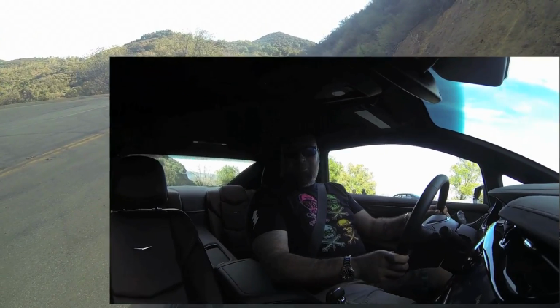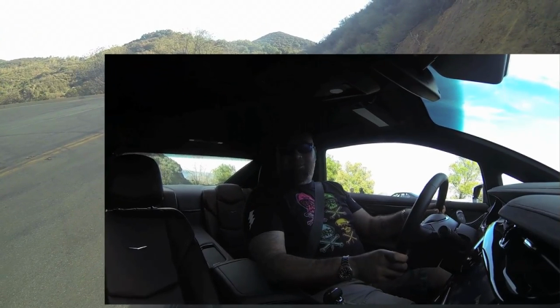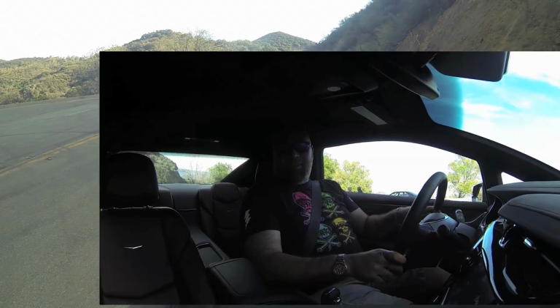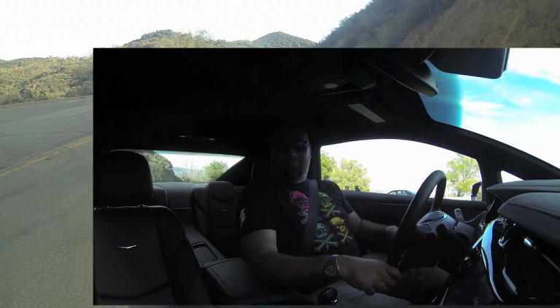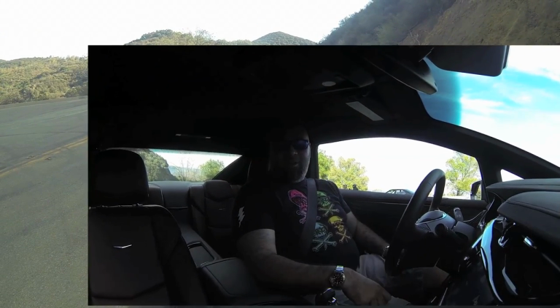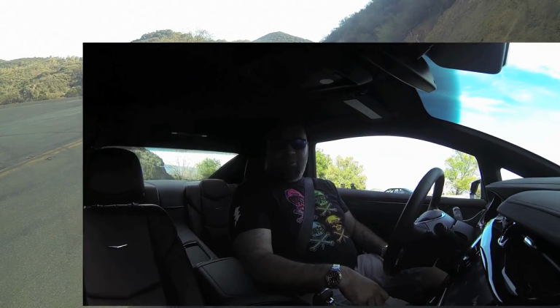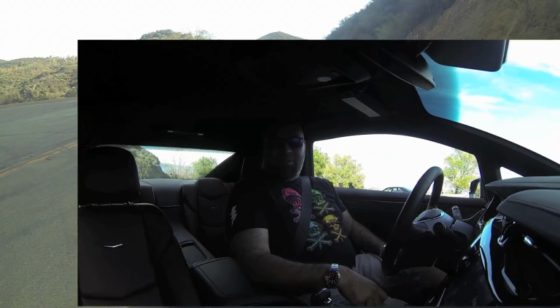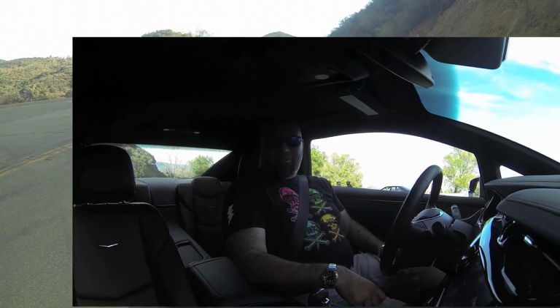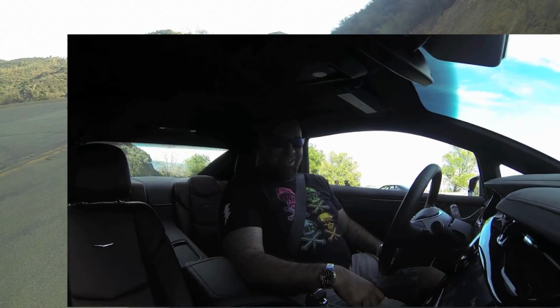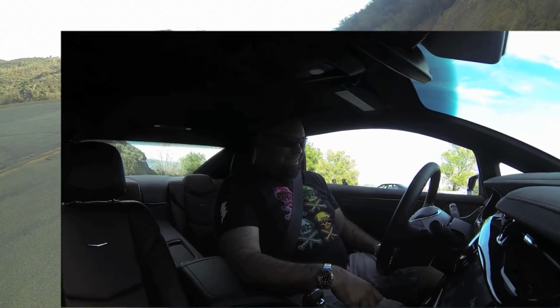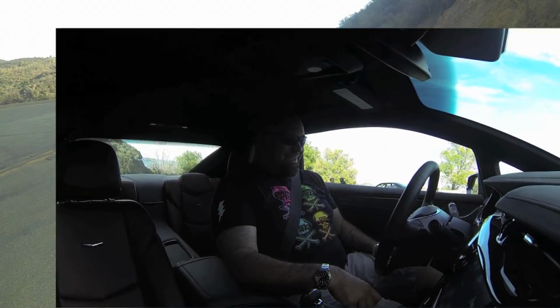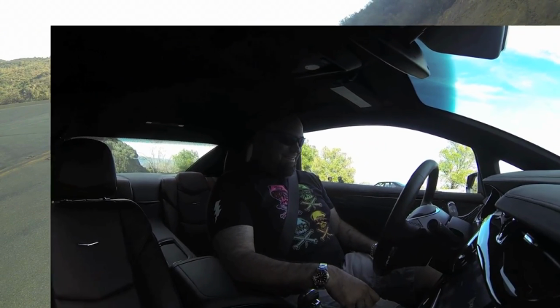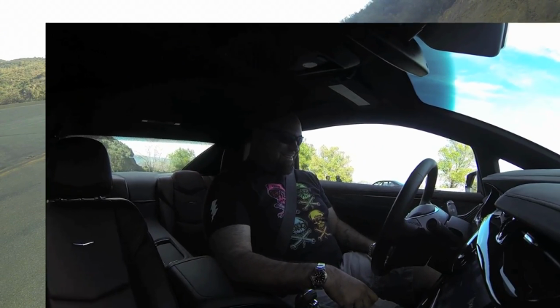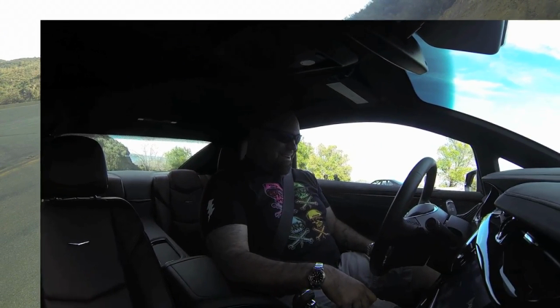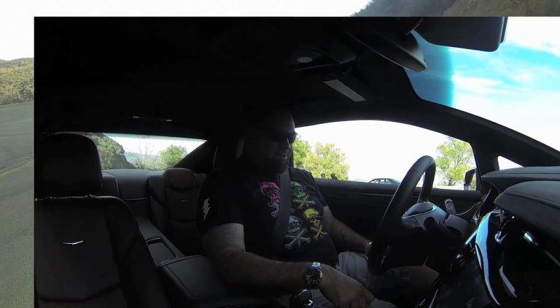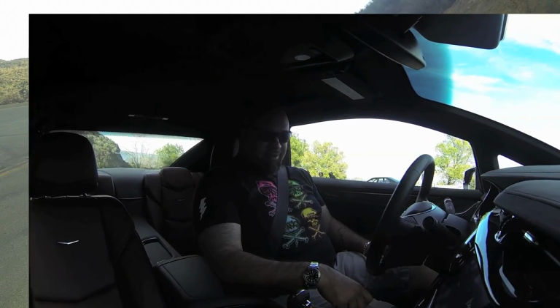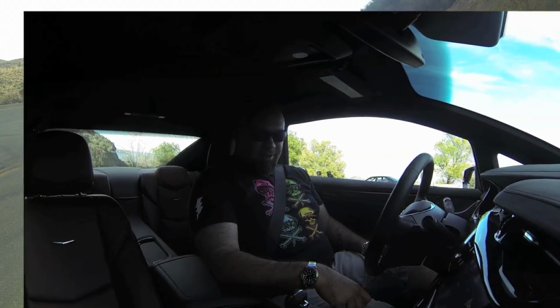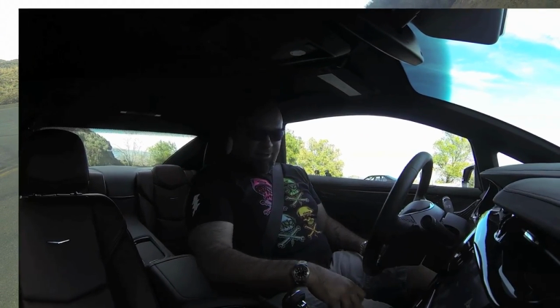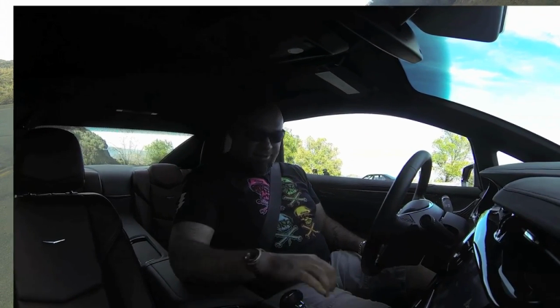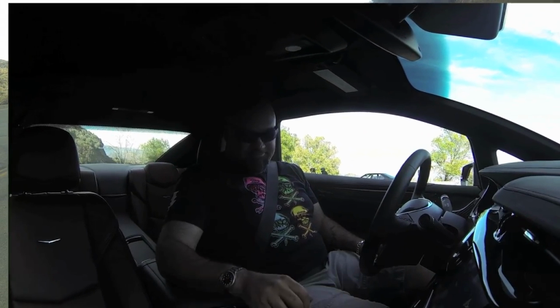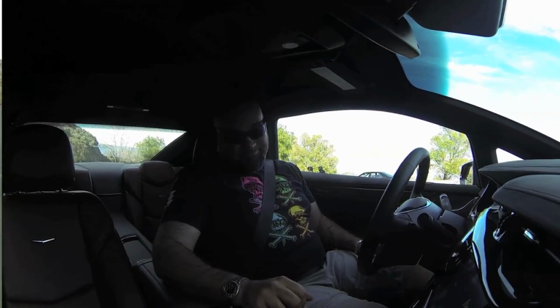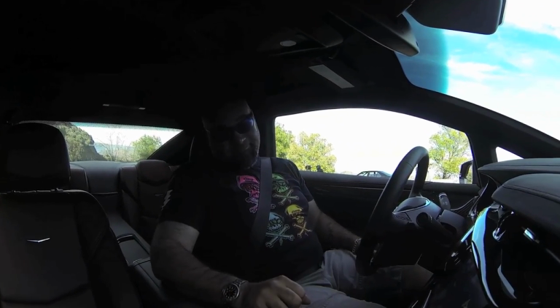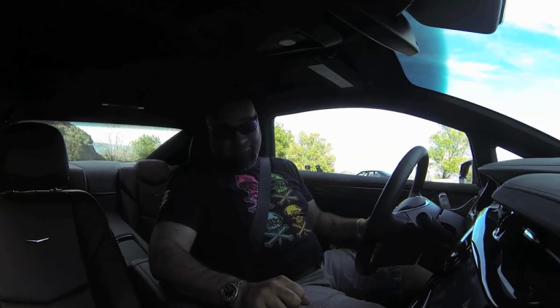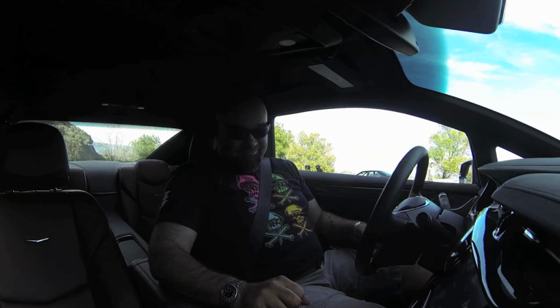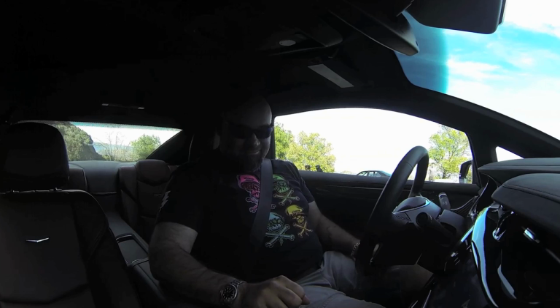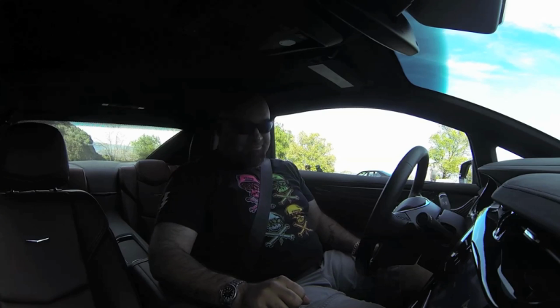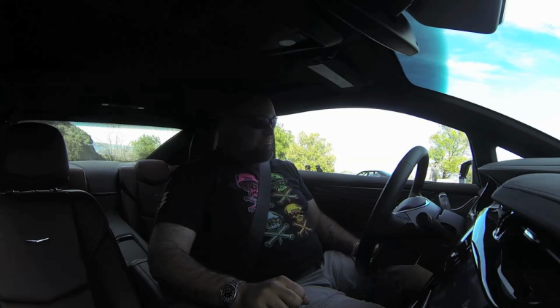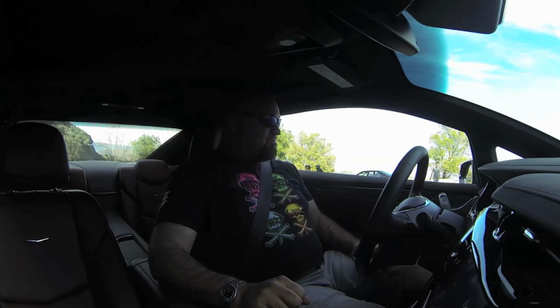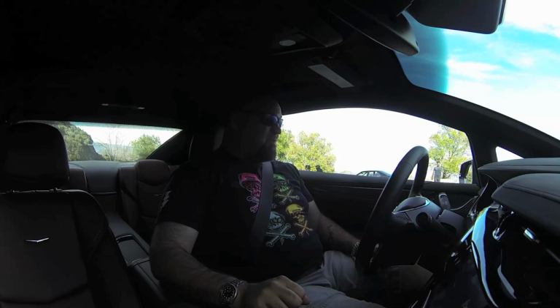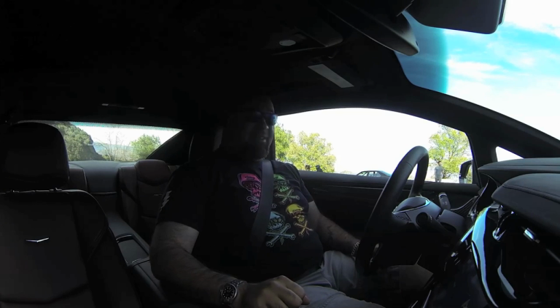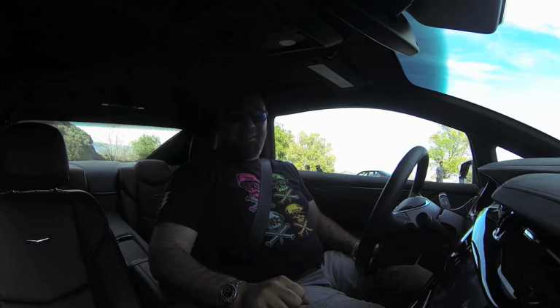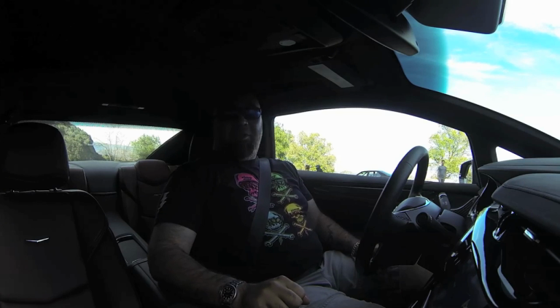That's what it's like to run up the Snake in silence in the ELR. It's something.